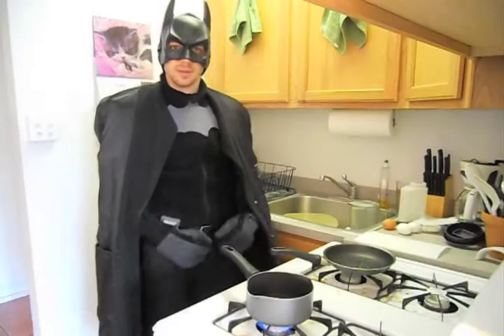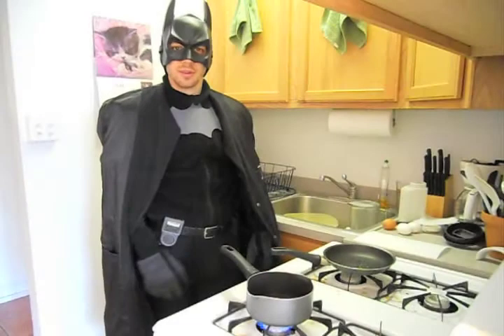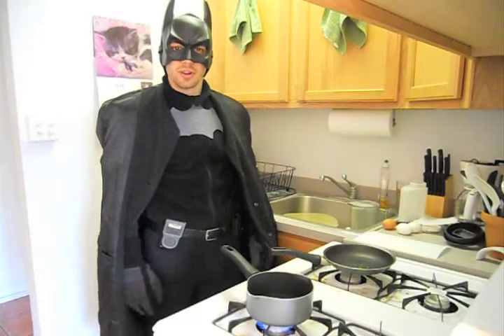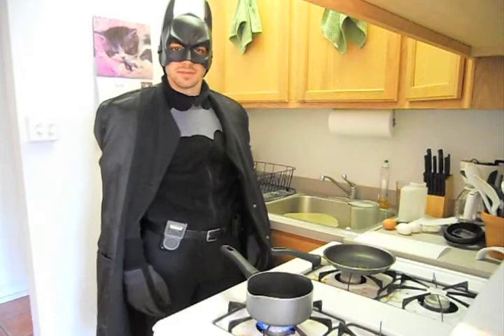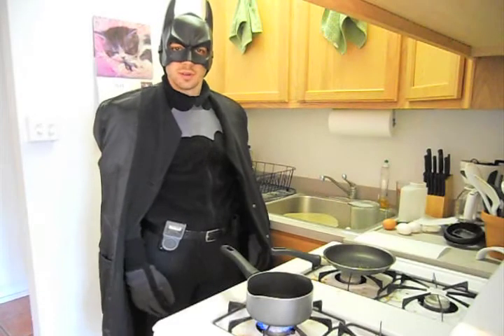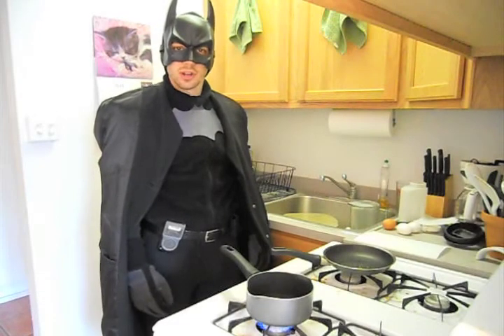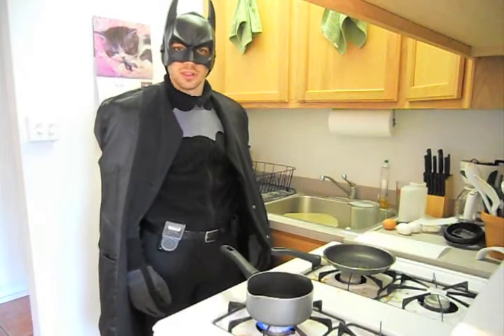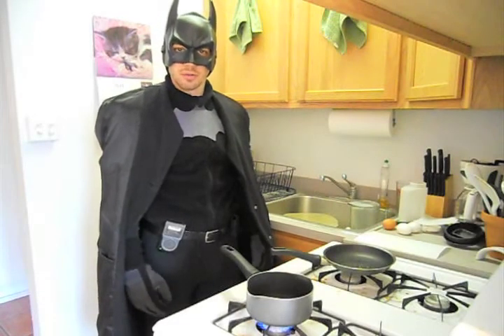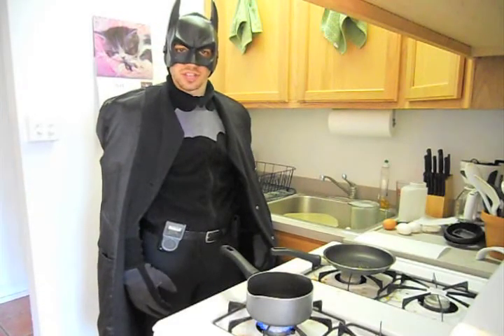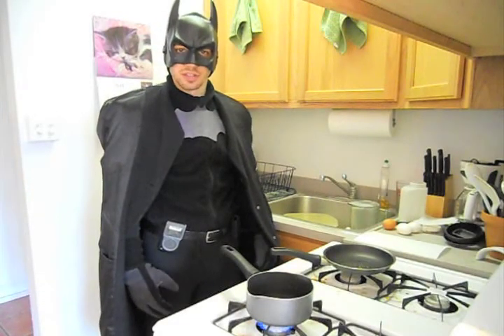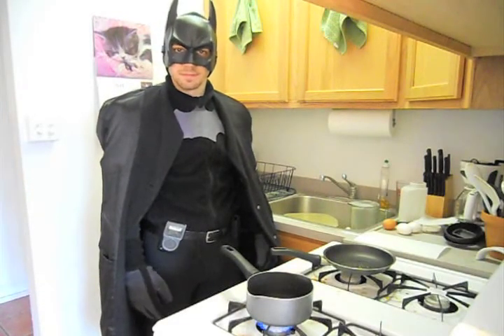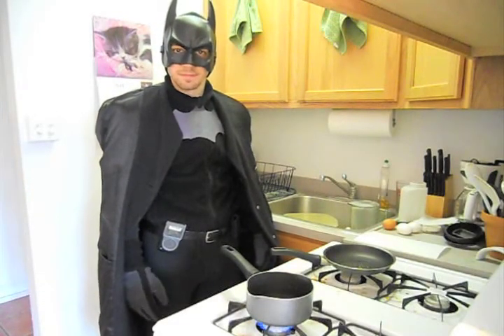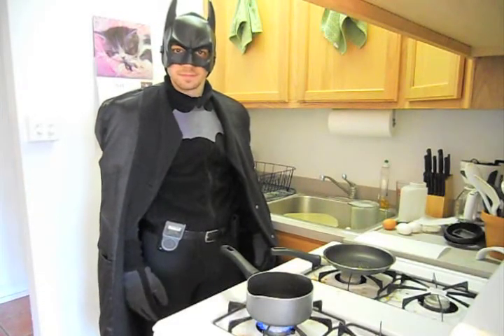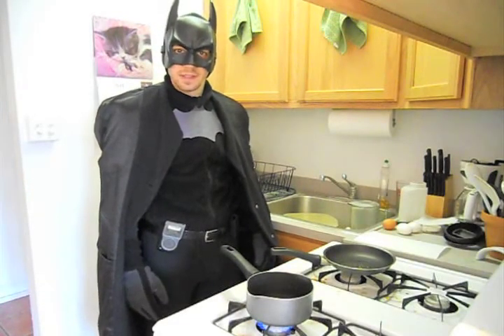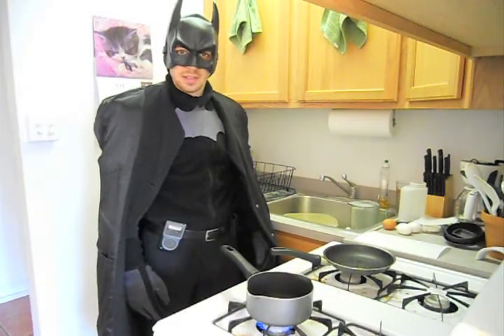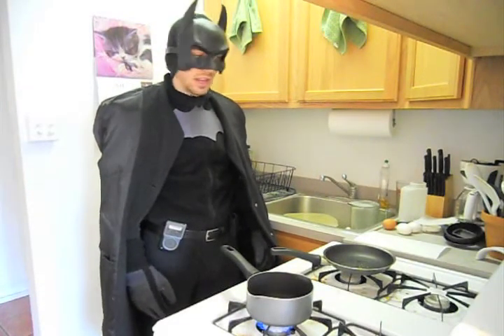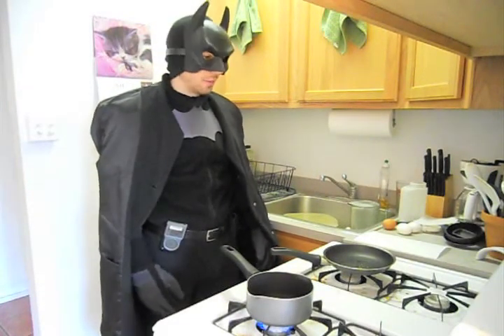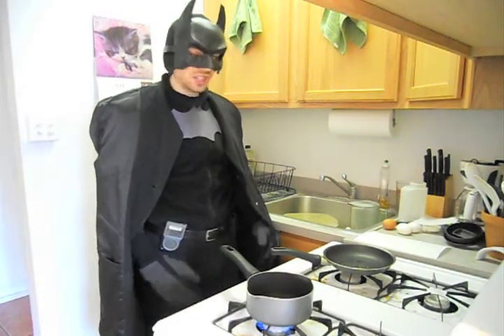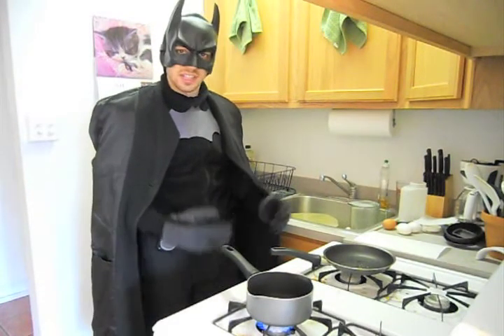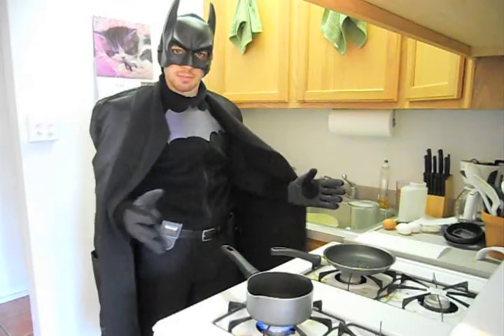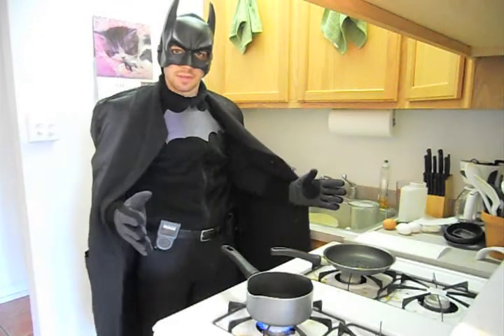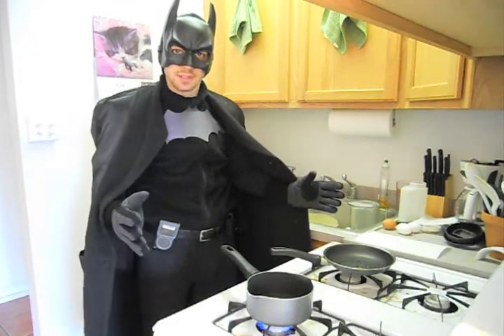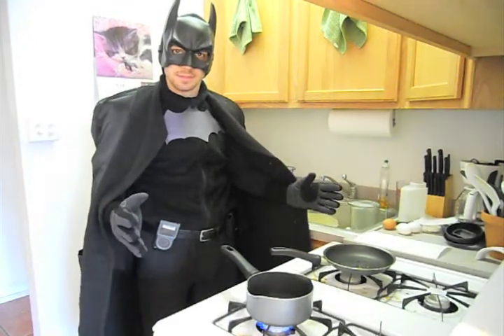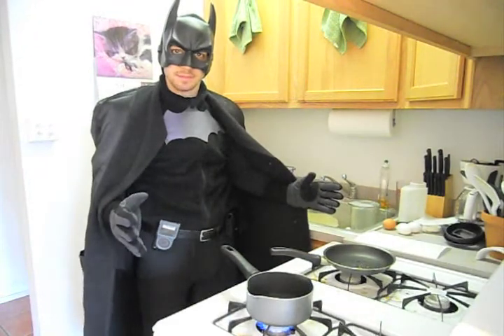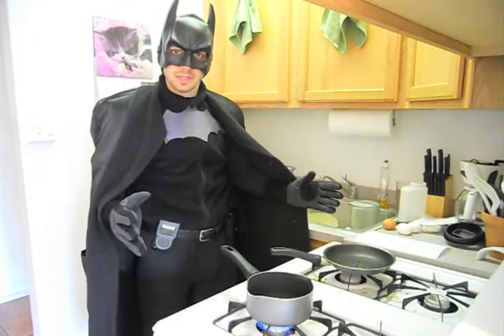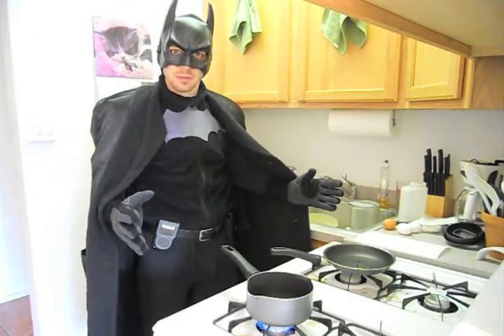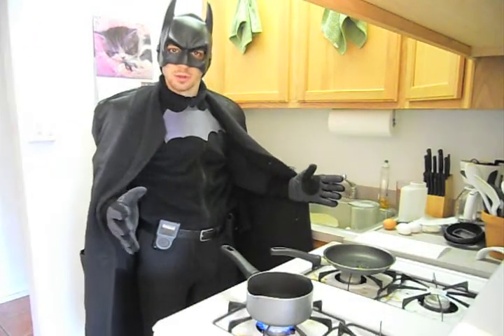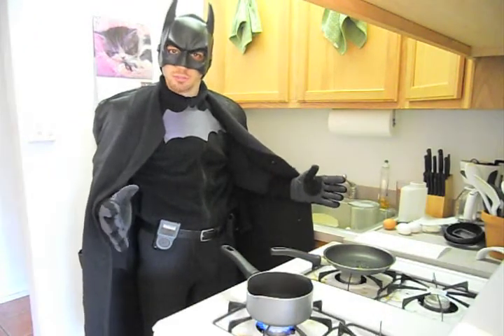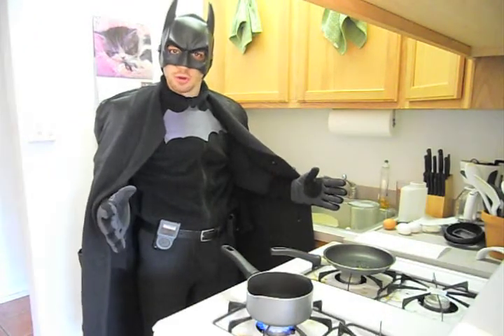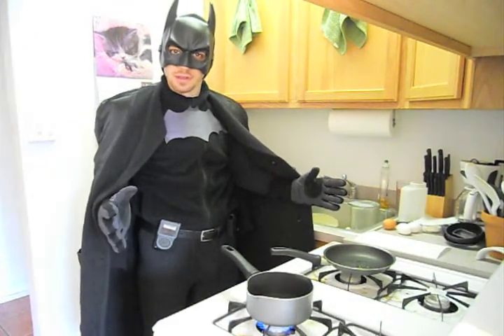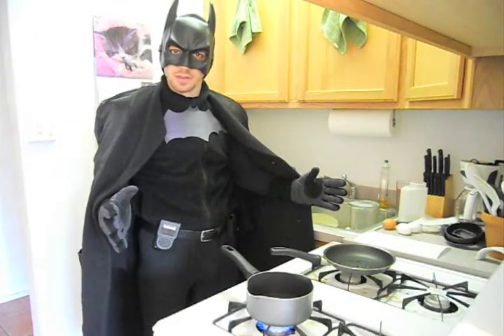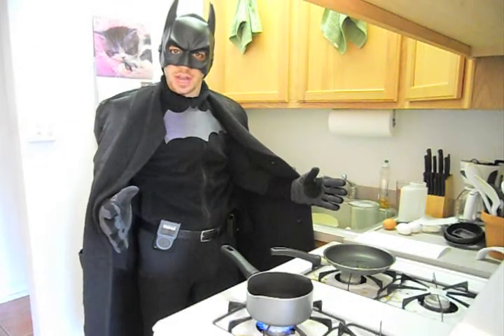Good morning, and welcome to the Hero's Kitchen. Today, we'll be discussing breakfast, the most important meal of the day.